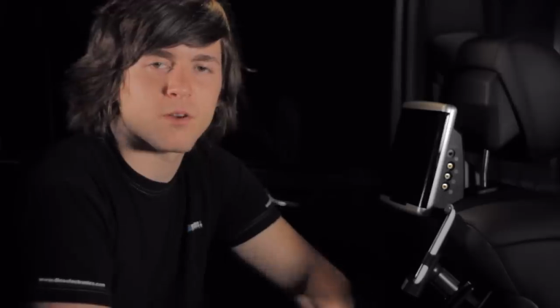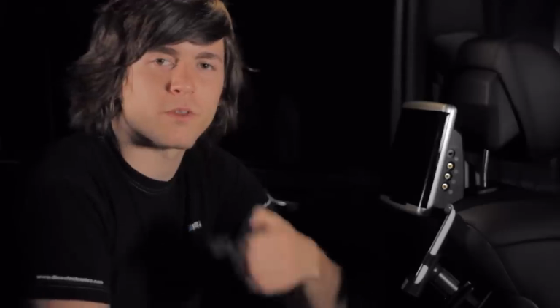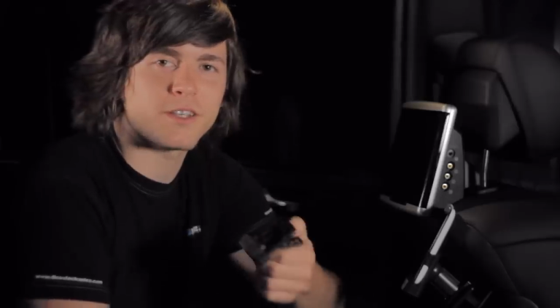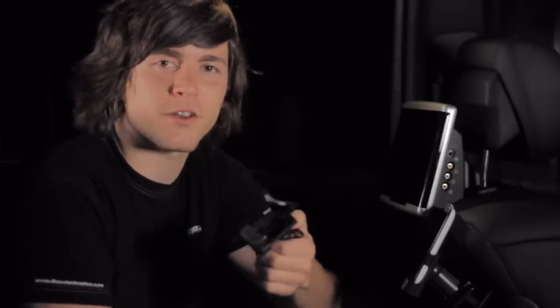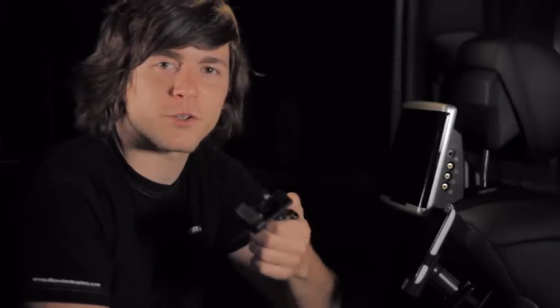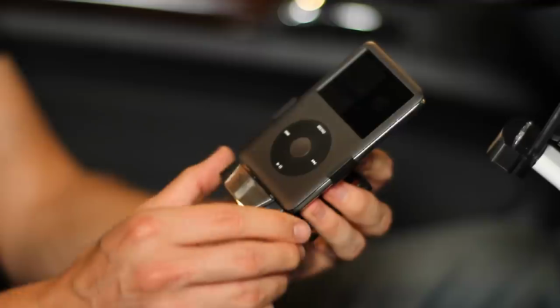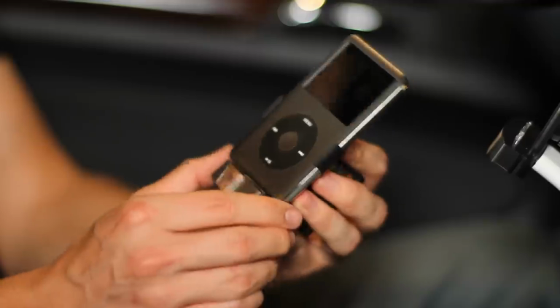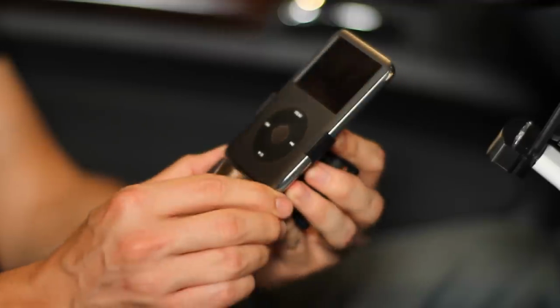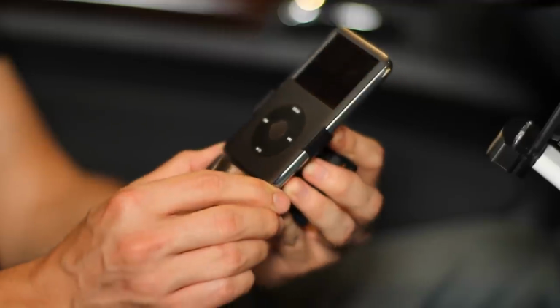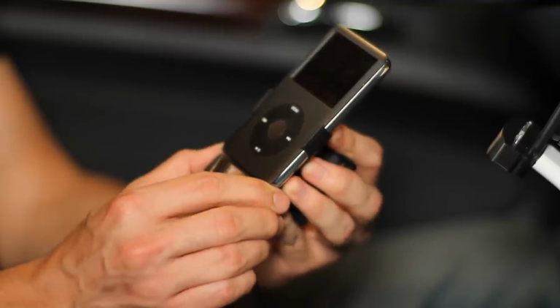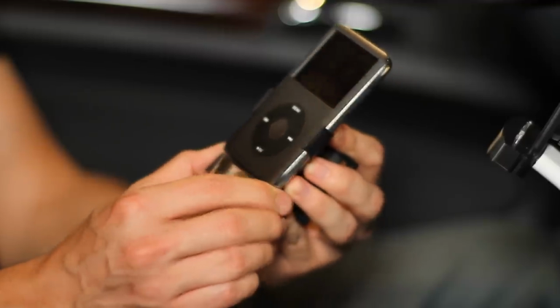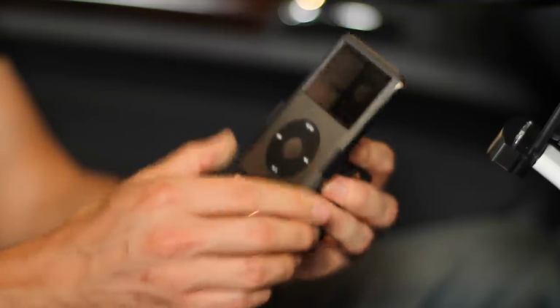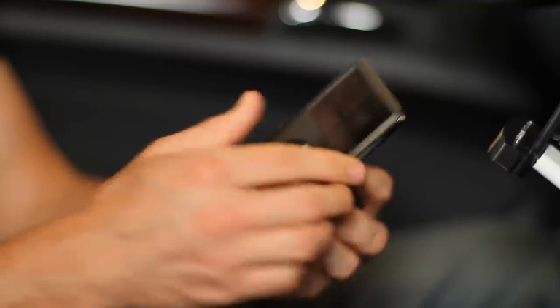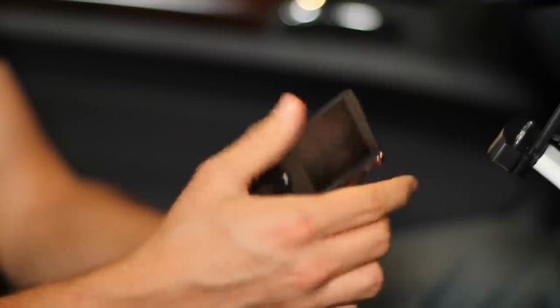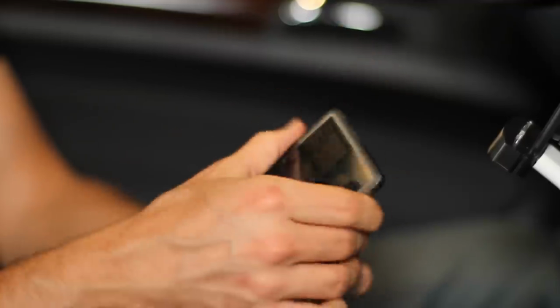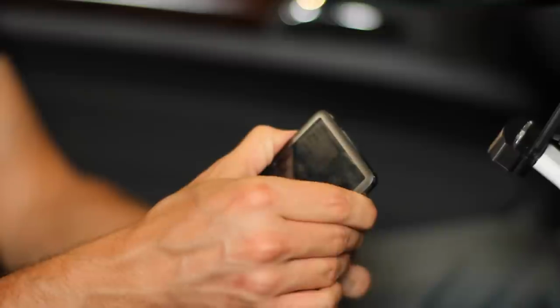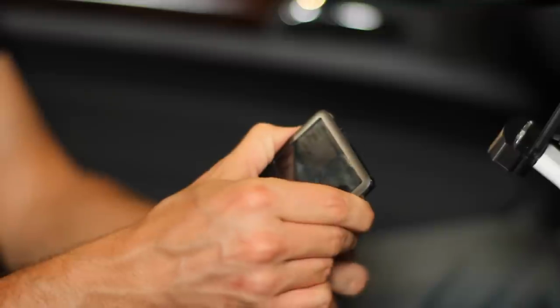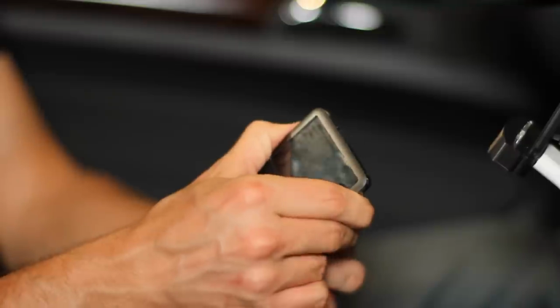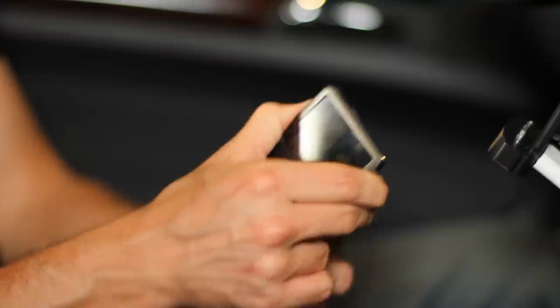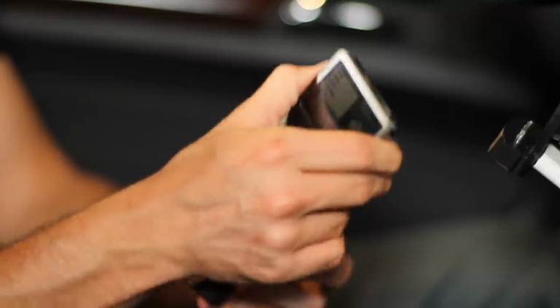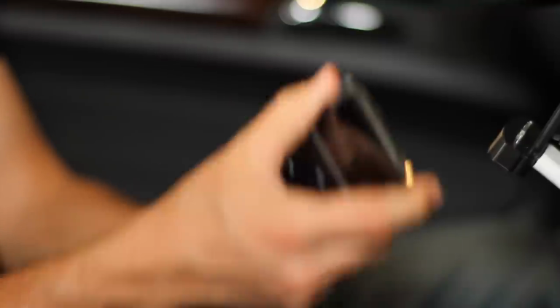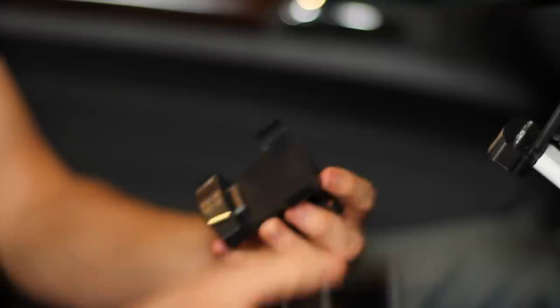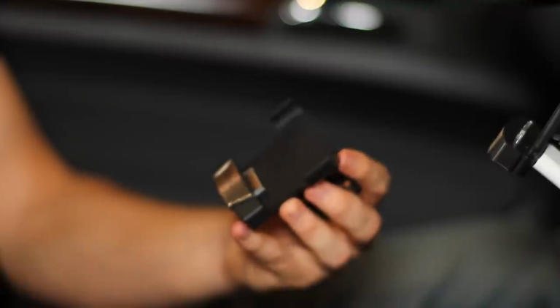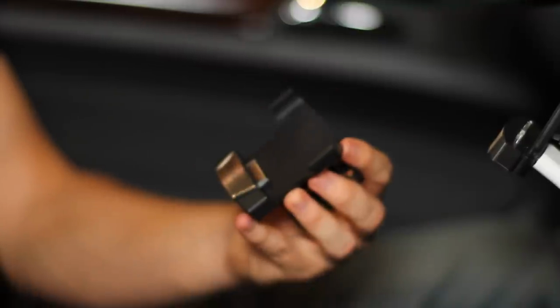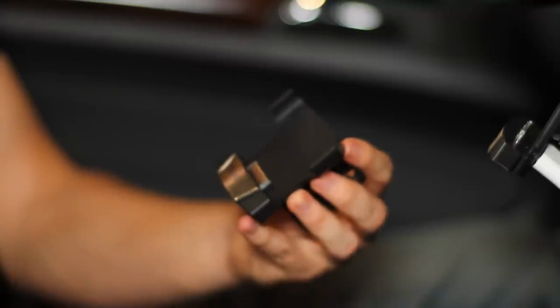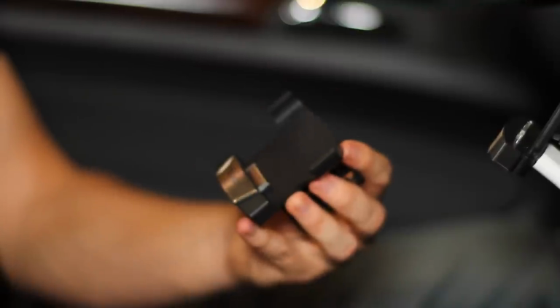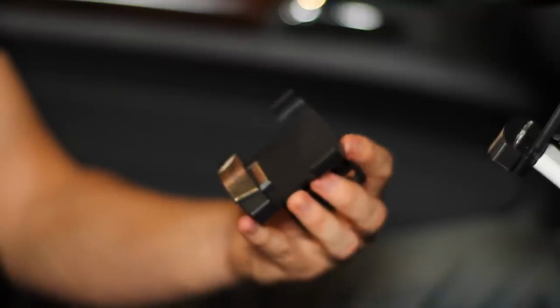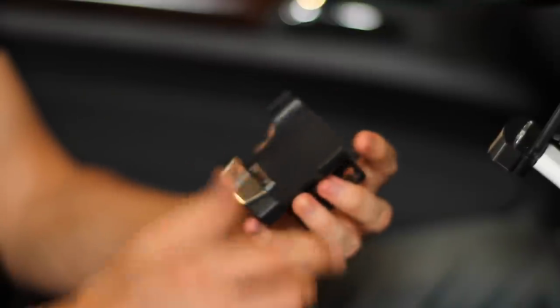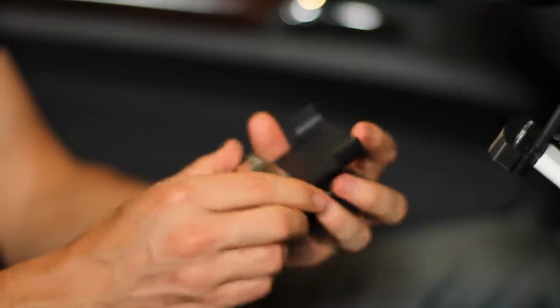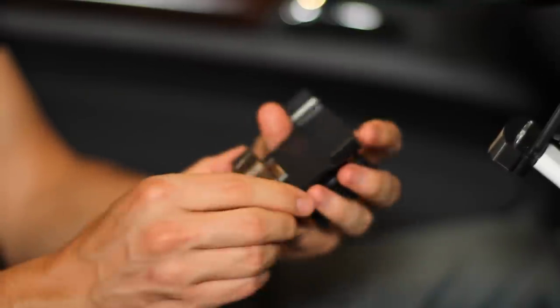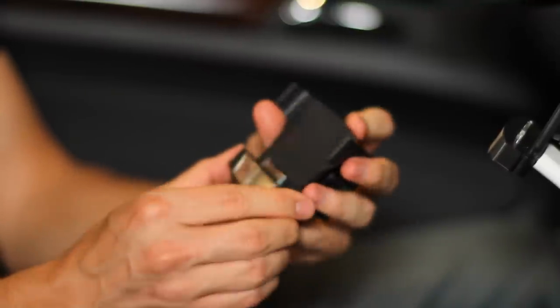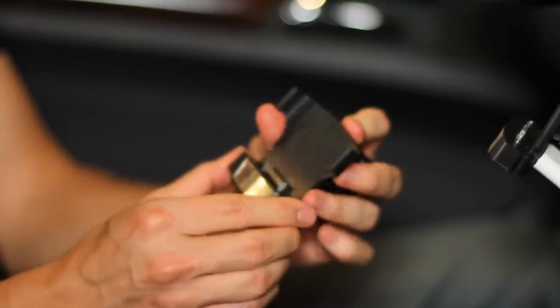With the DCR200 Cradle, it comes with six interchangeable holders. It'll support any model of iPhone or any of the latest iPod models.